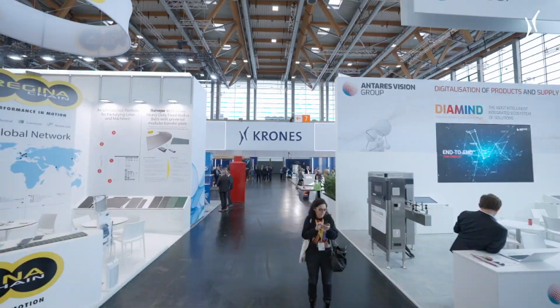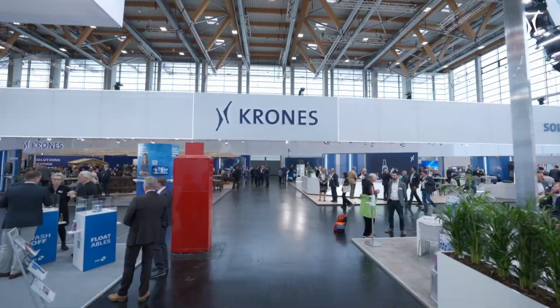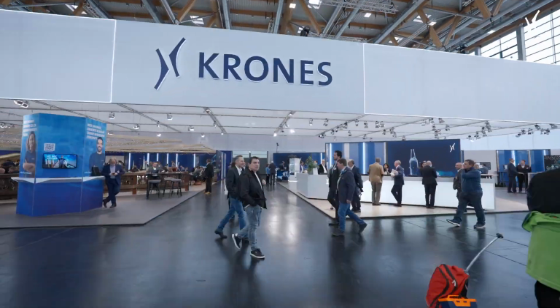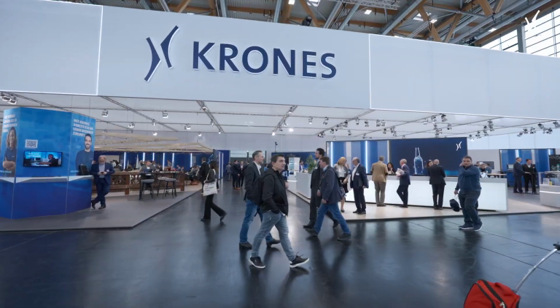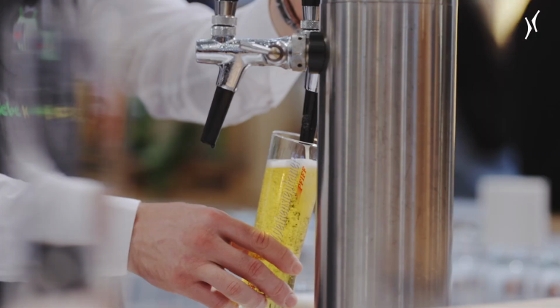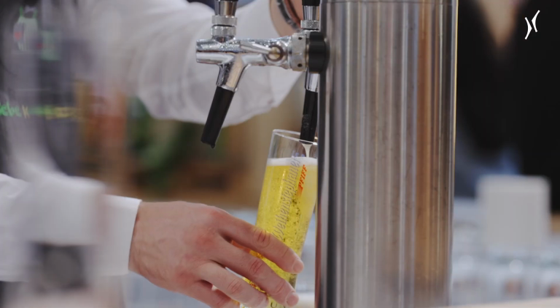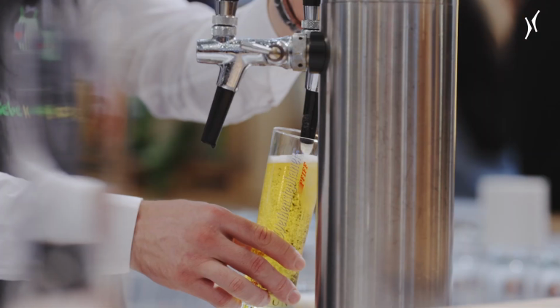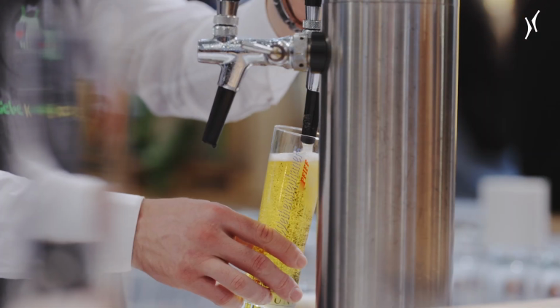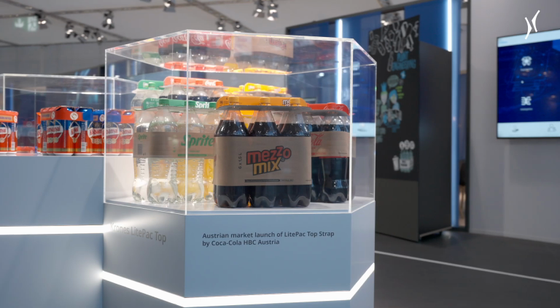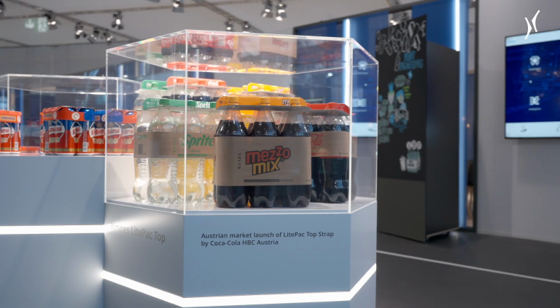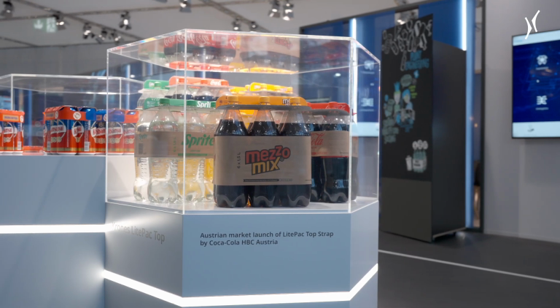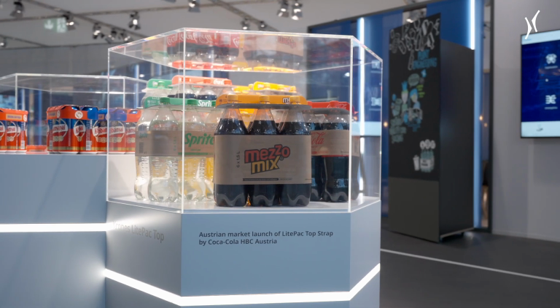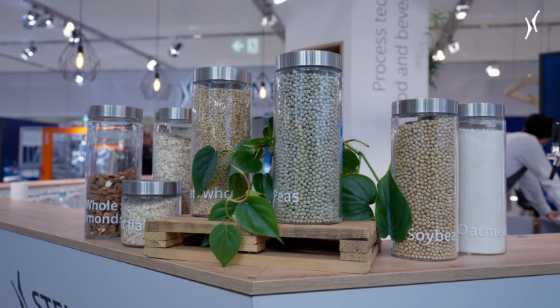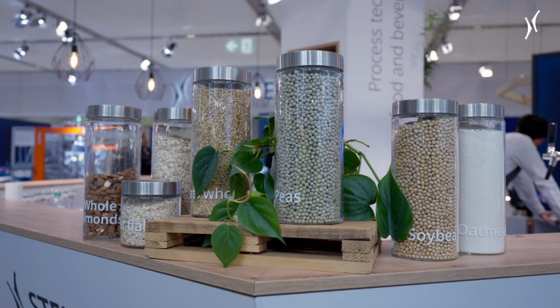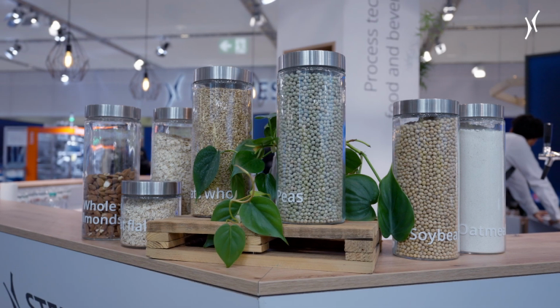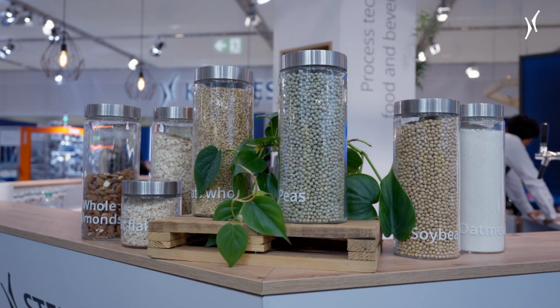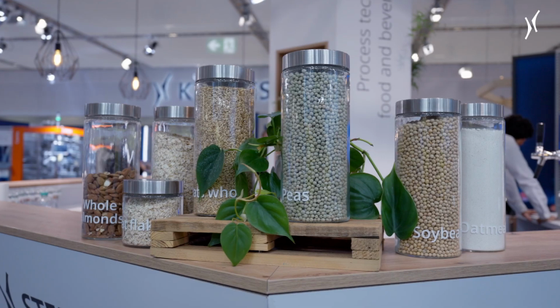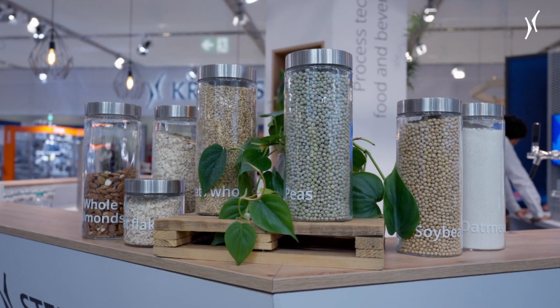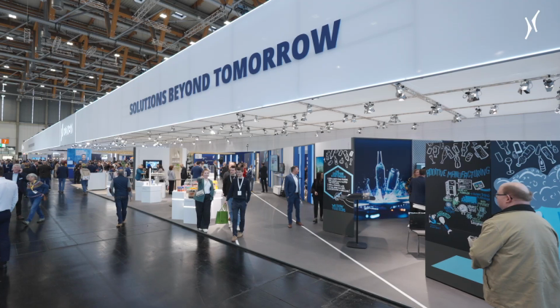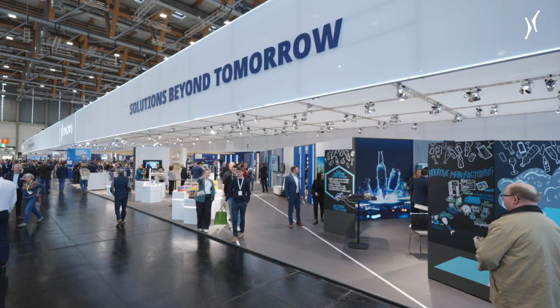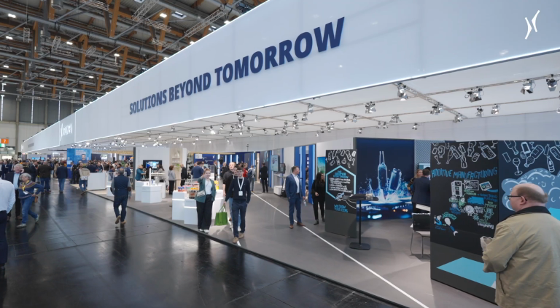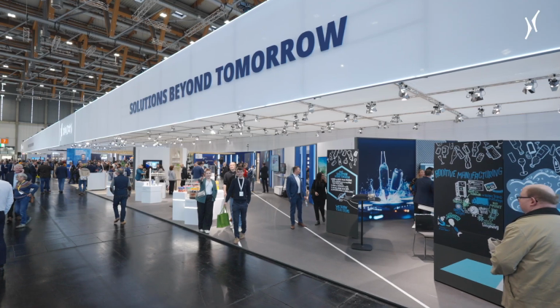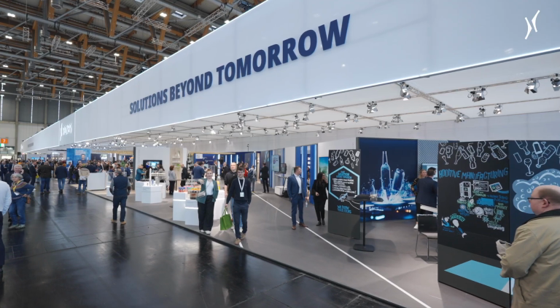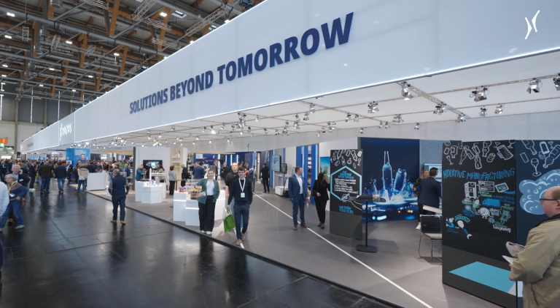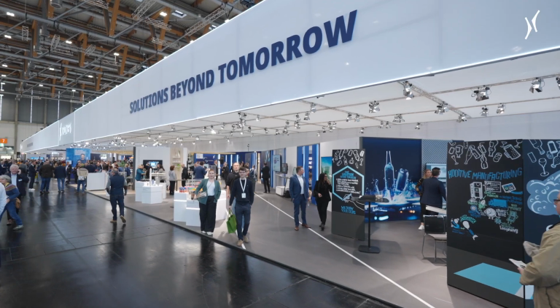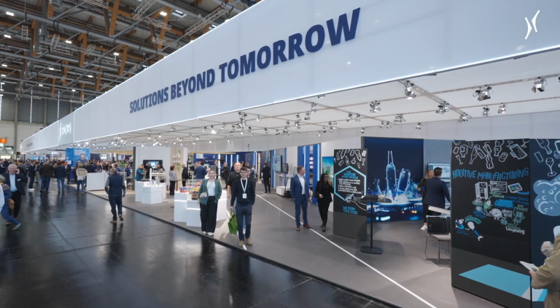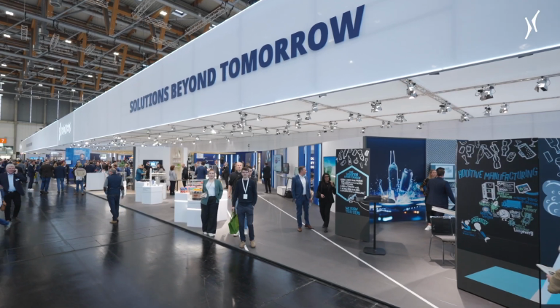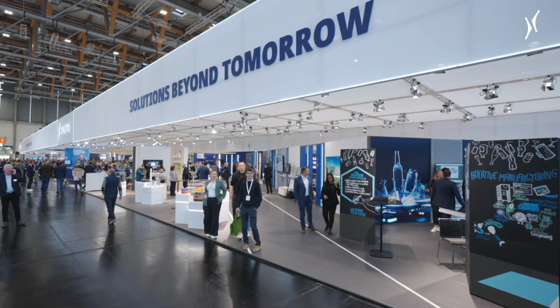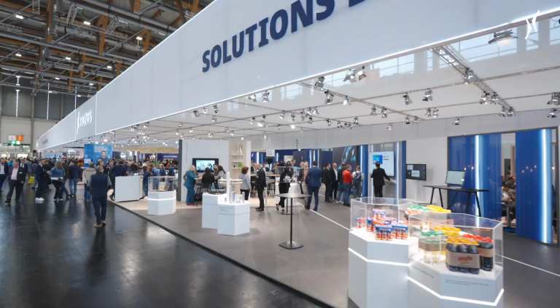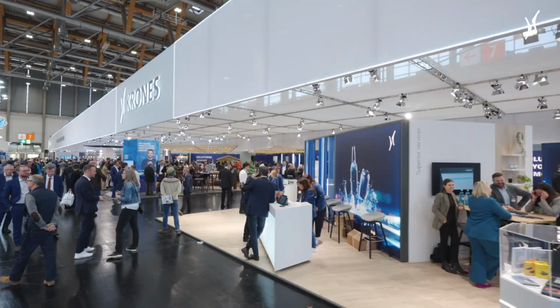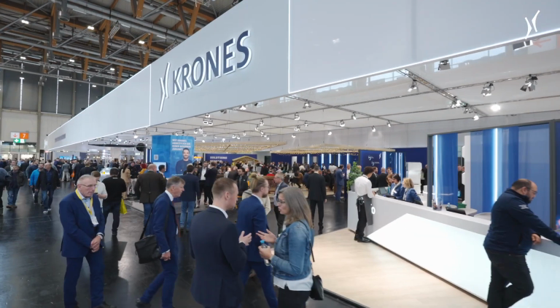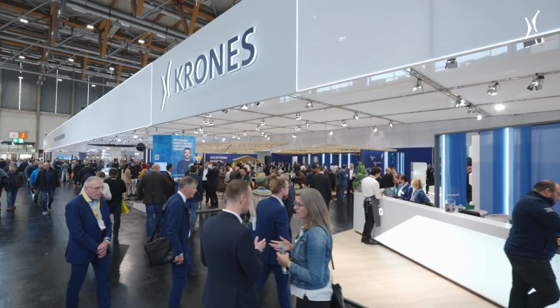Beer, soft drinks, vegan alternatives. Krones scores with diversity at the Brau Beviale 2023.